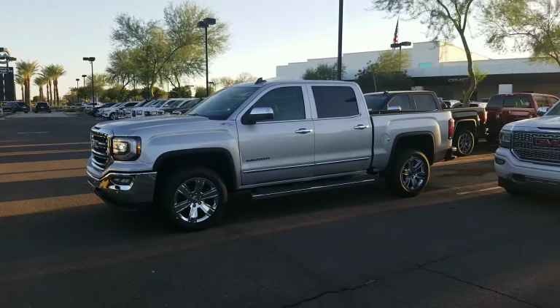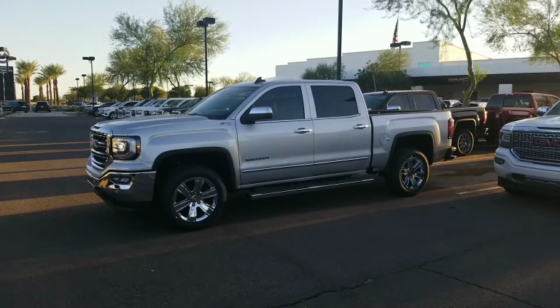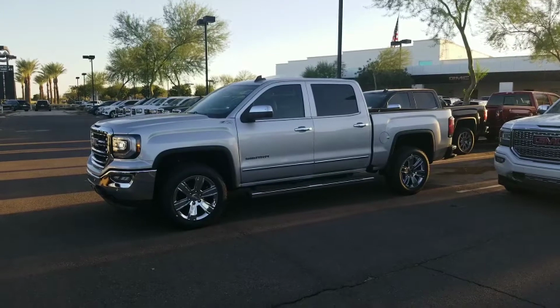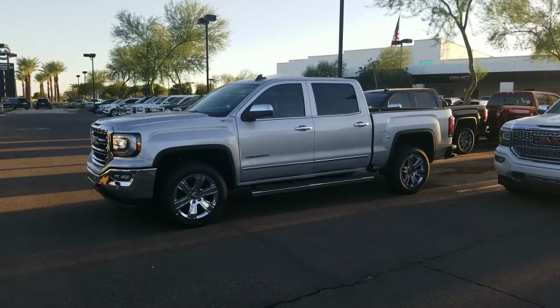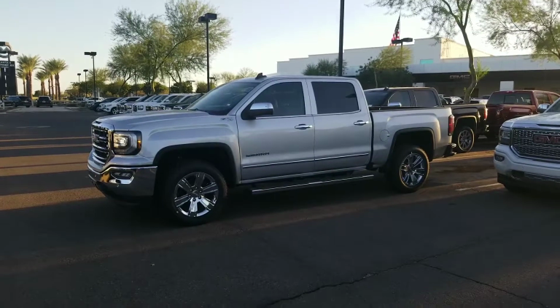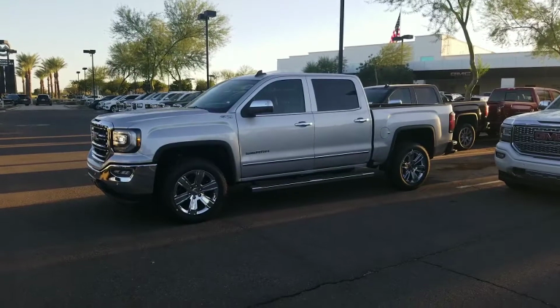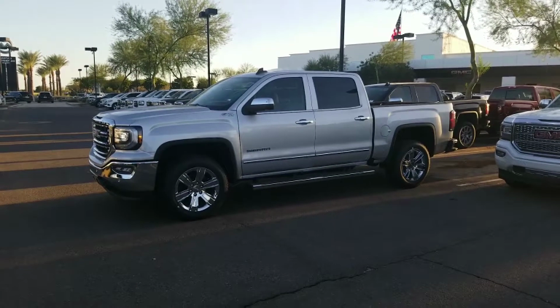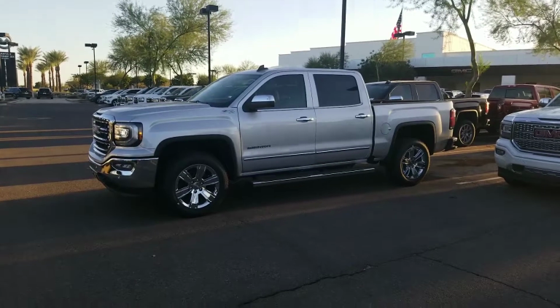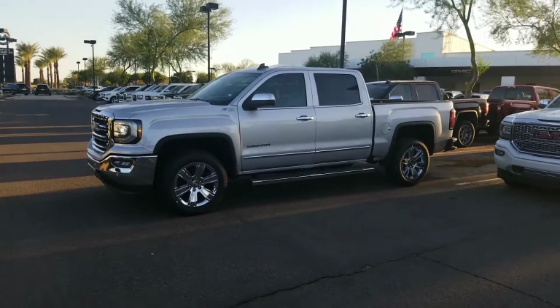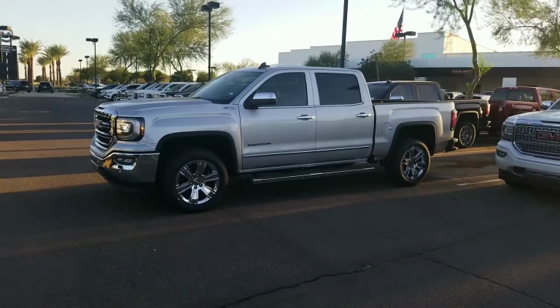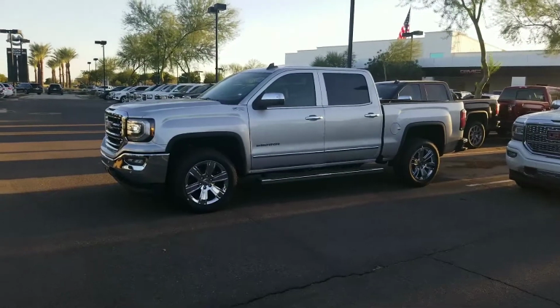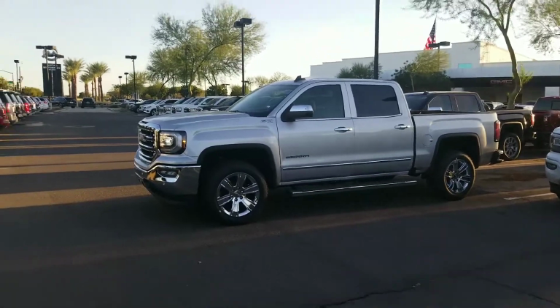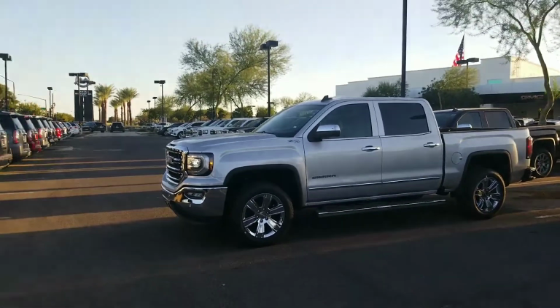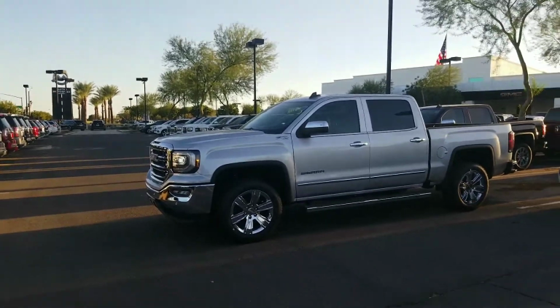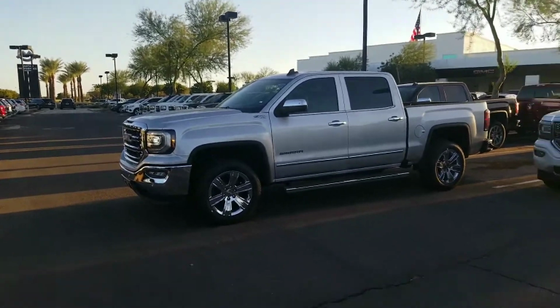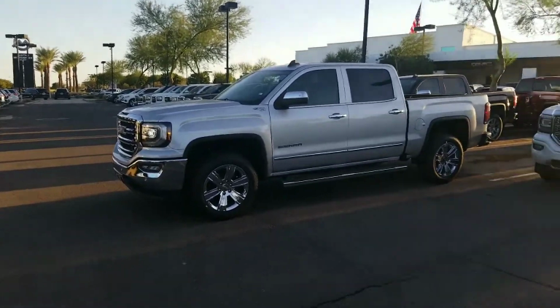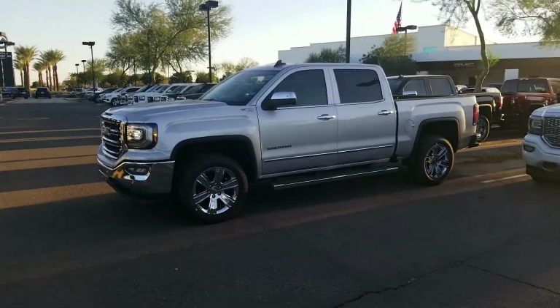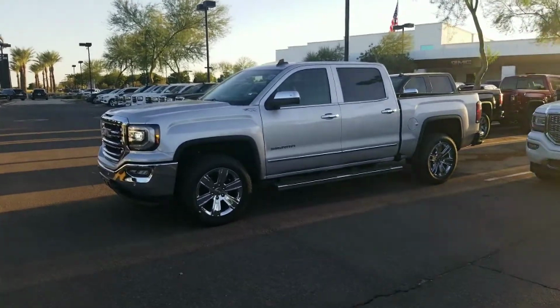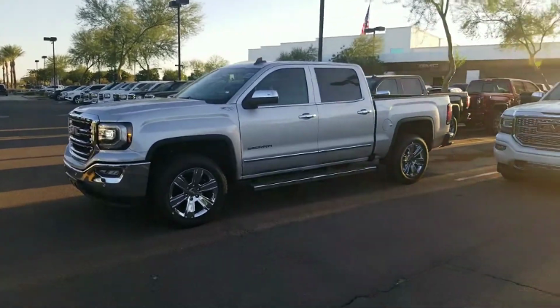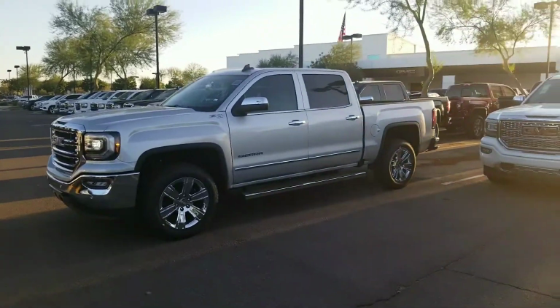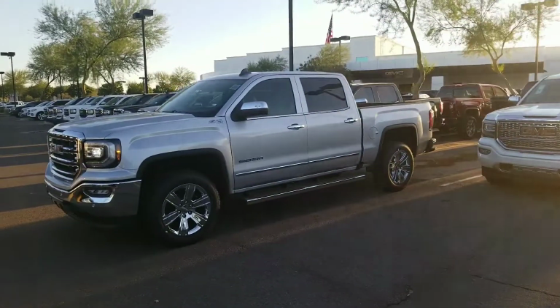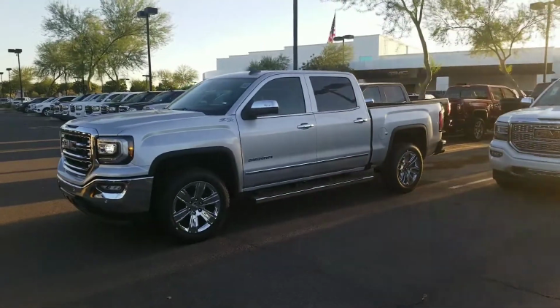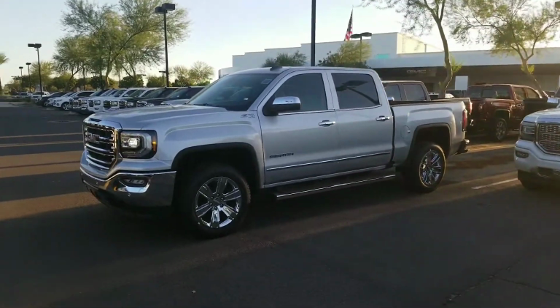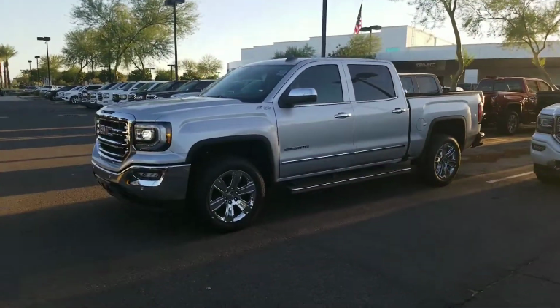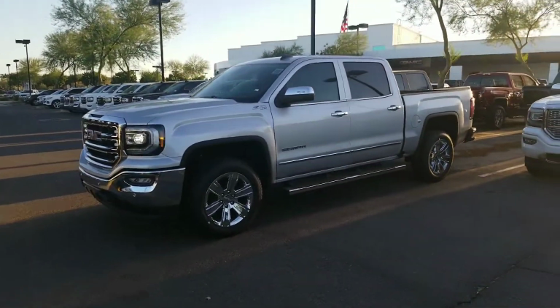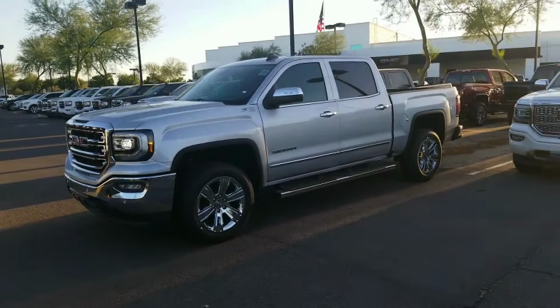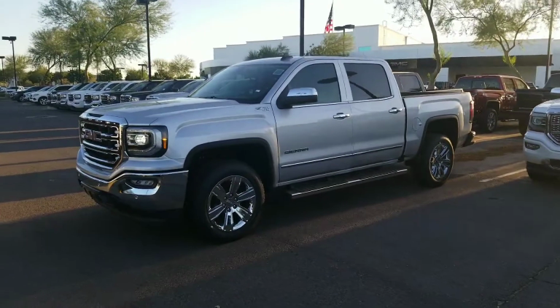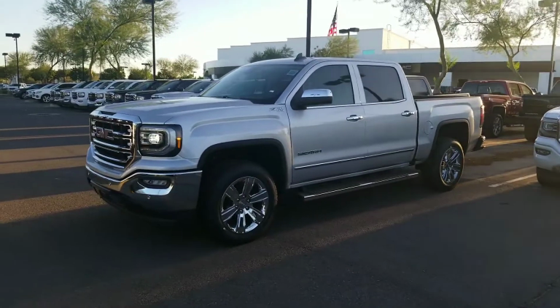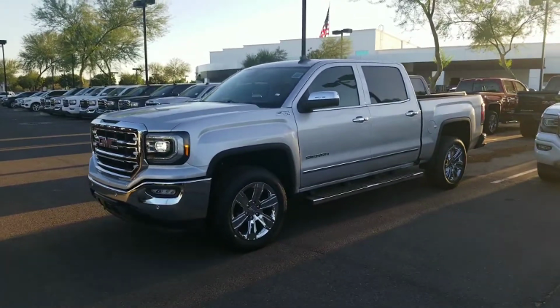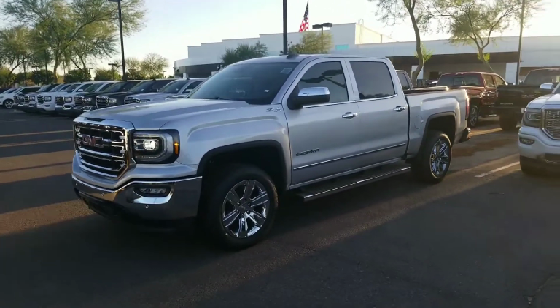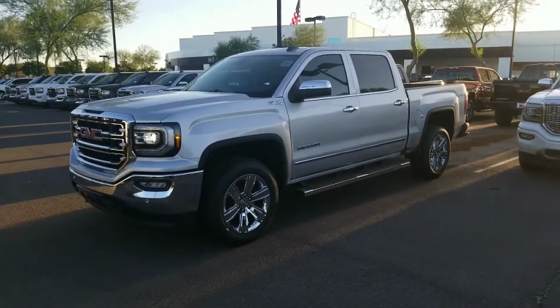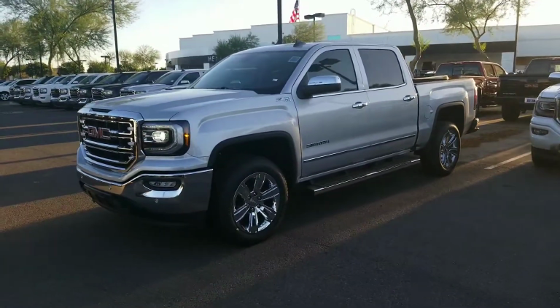This video is for Kevin and Danielle. This is Michael over here at Henry Brown GMC, just giving you a quick walk around on this vehicle.